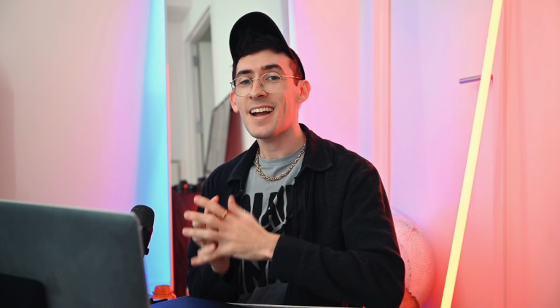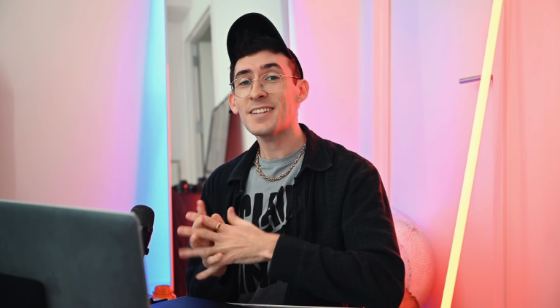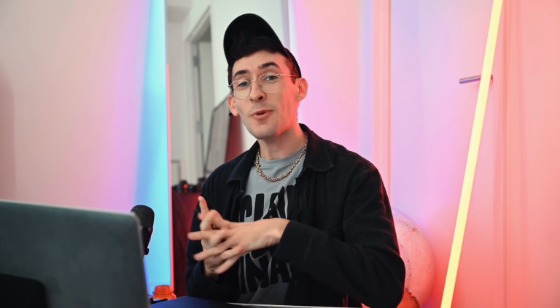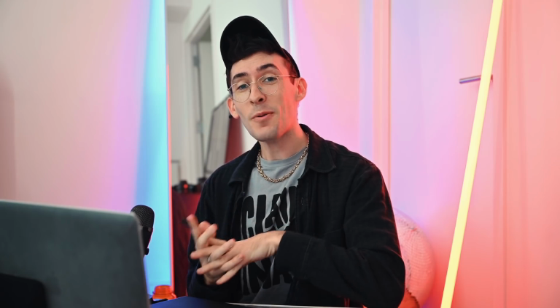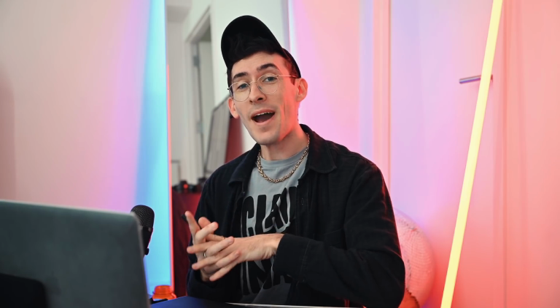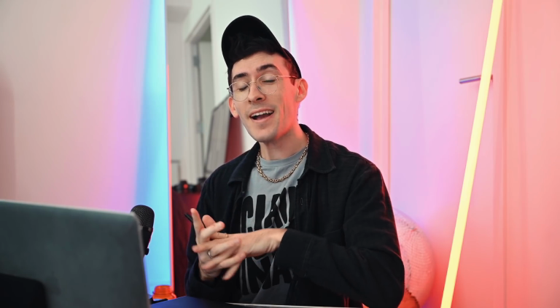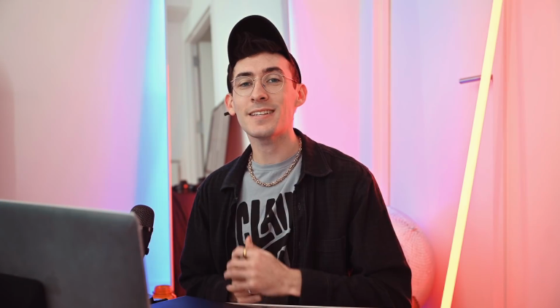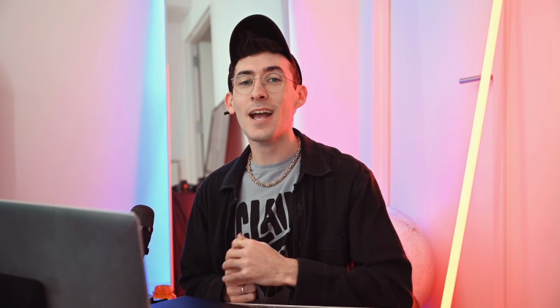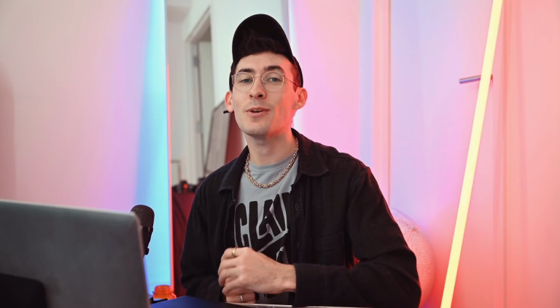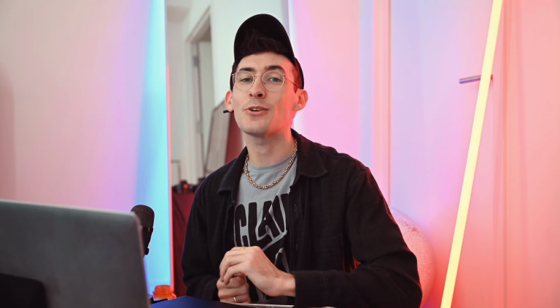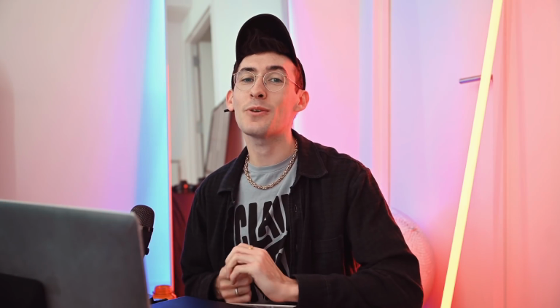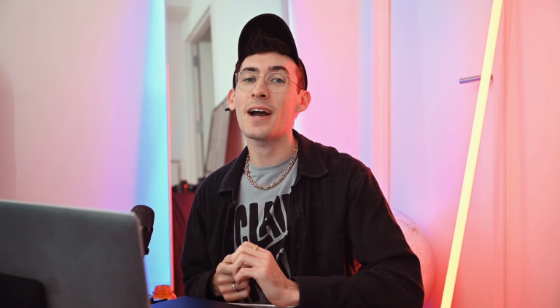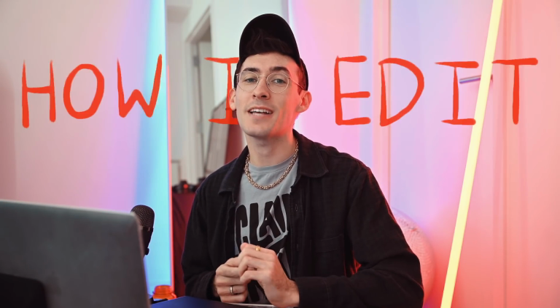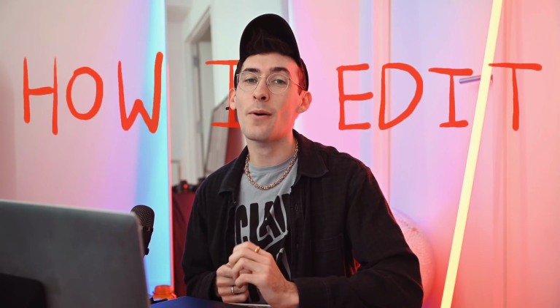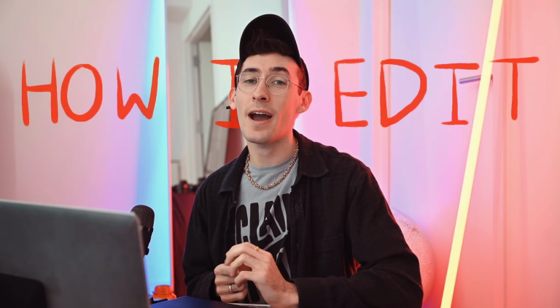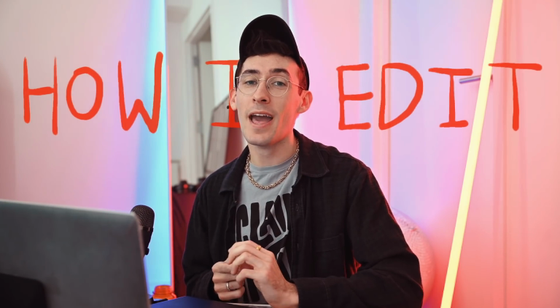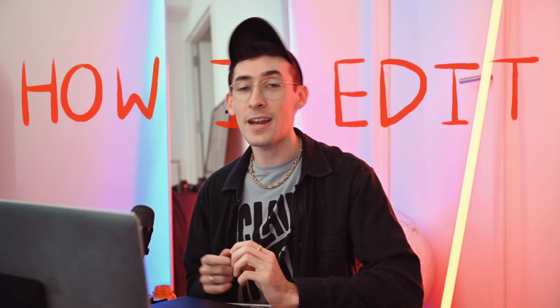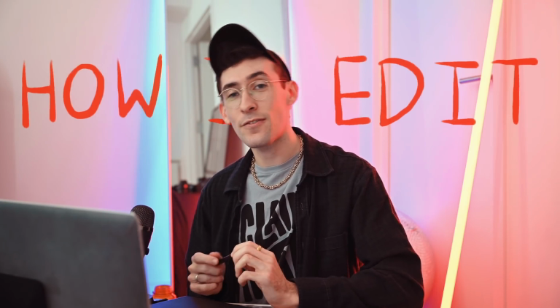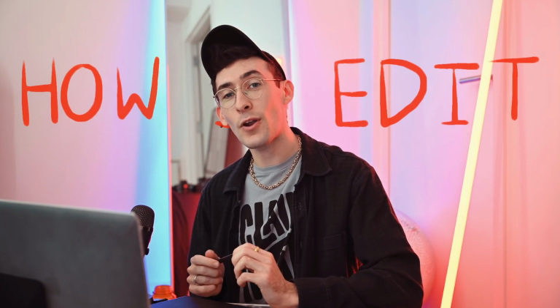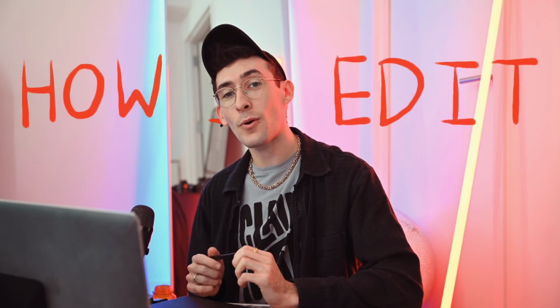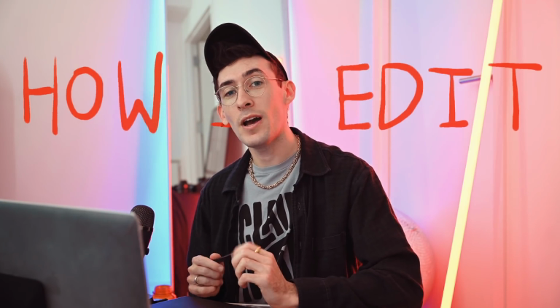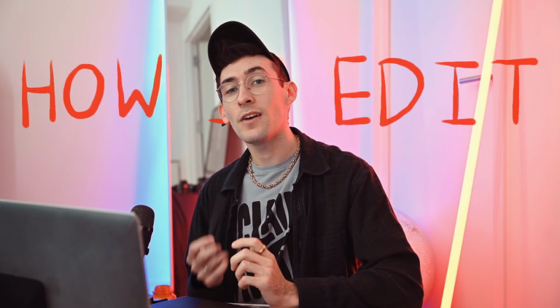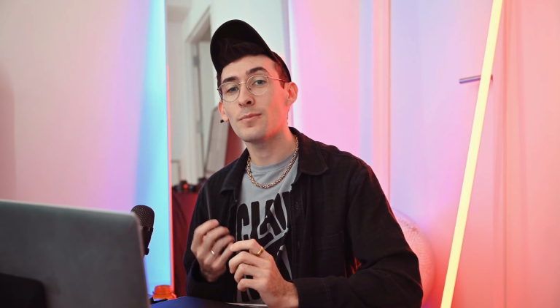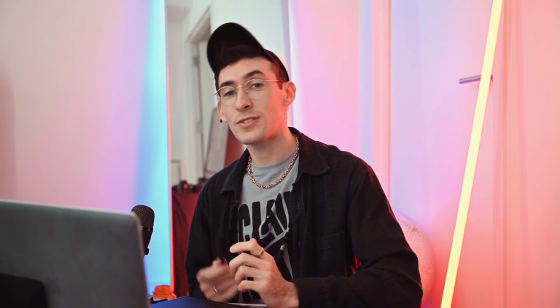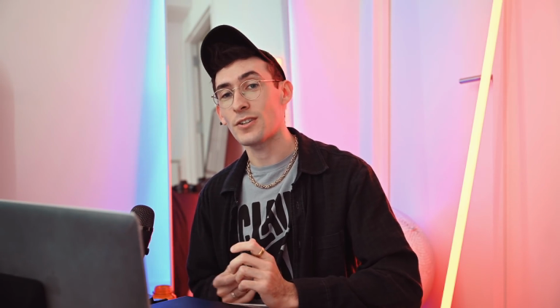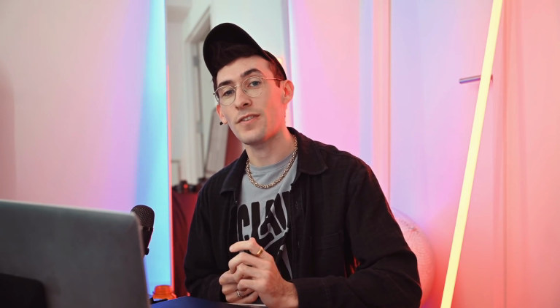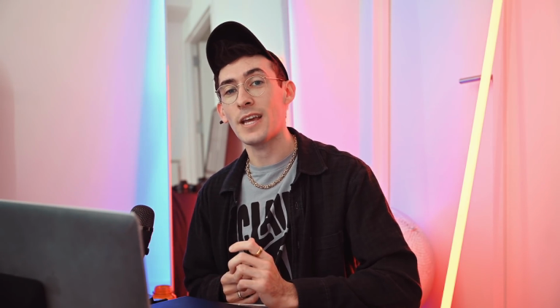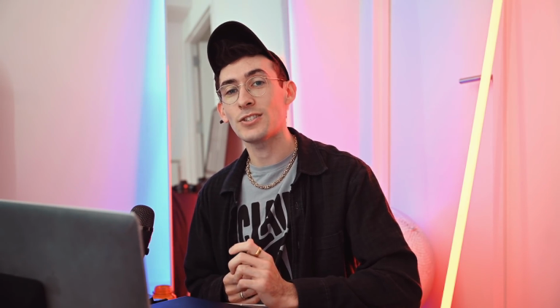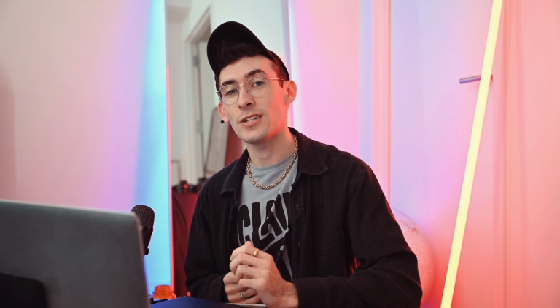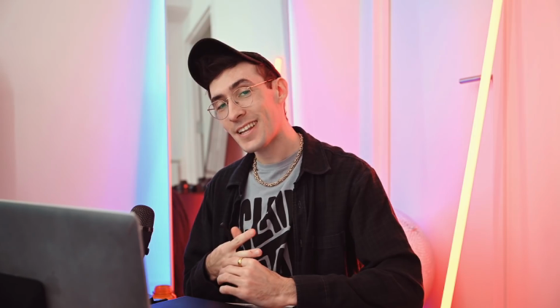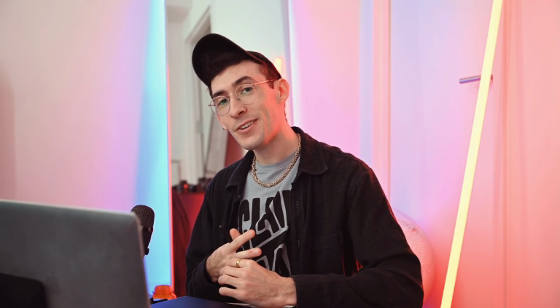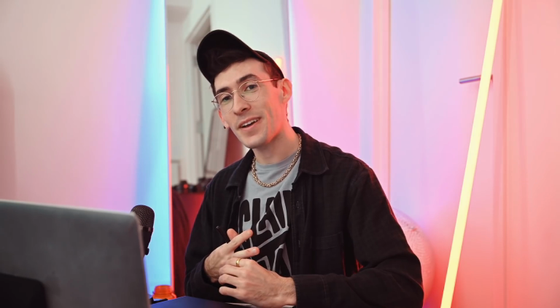Hey guys, welcome back. Today I'll be showing you guys how I edit a photo from start to finish. Let's get into it.